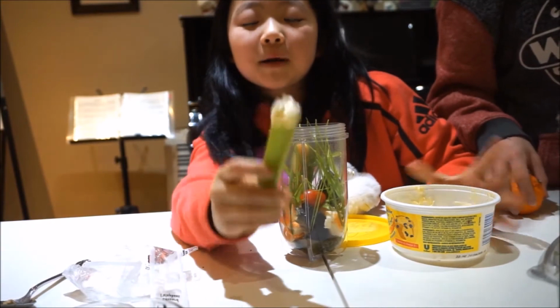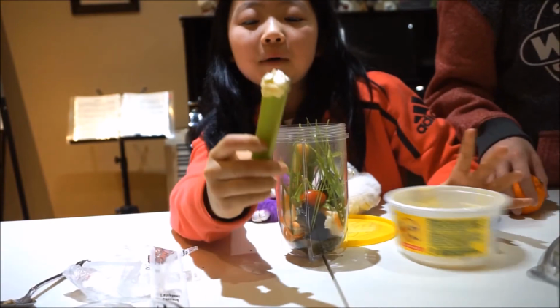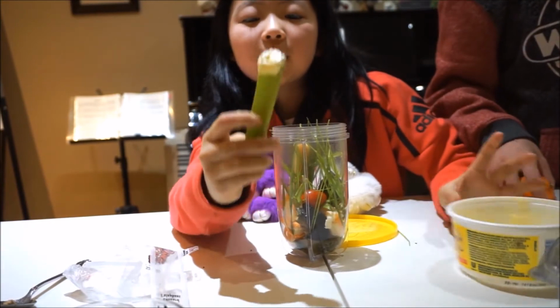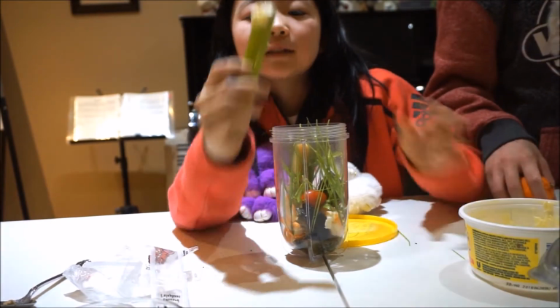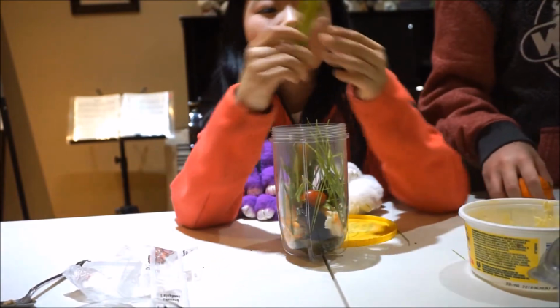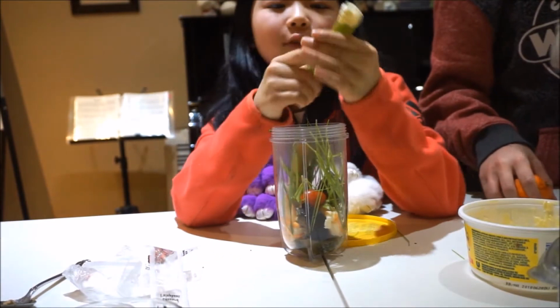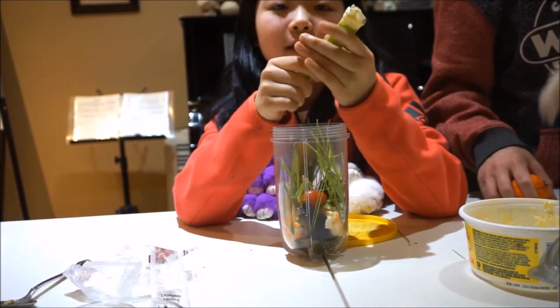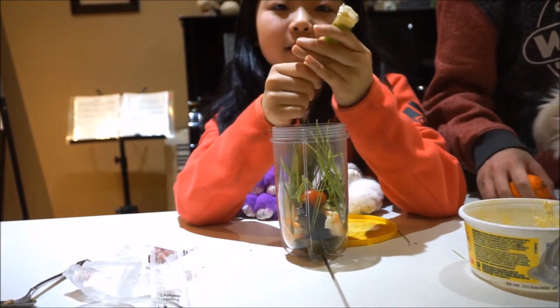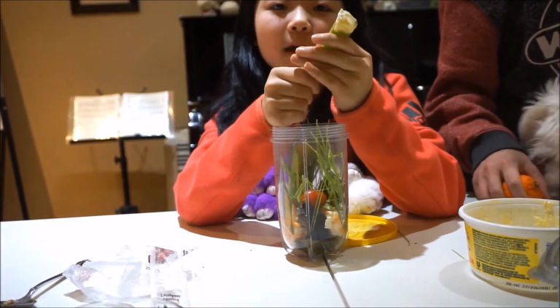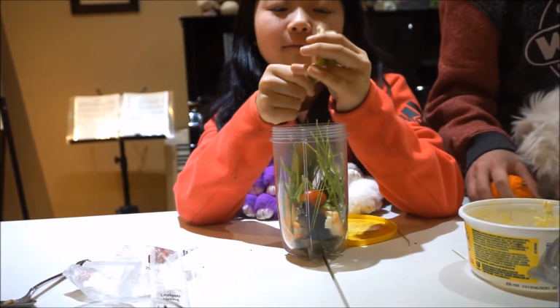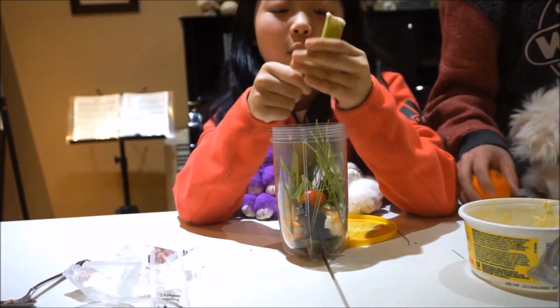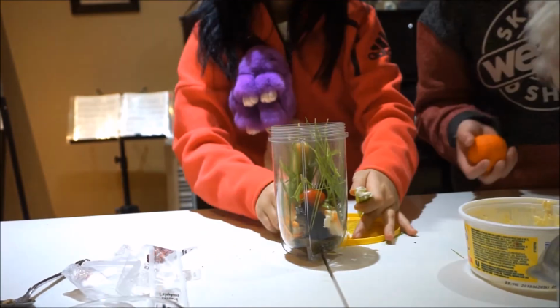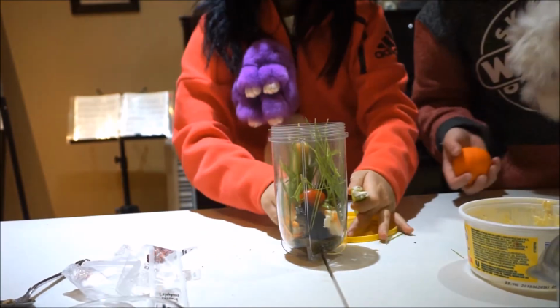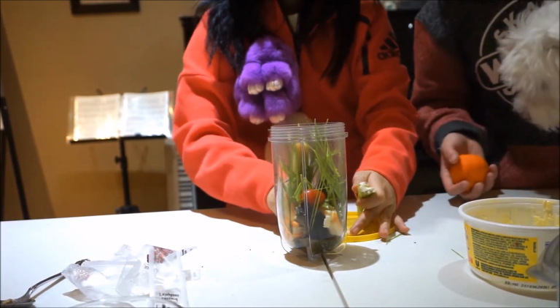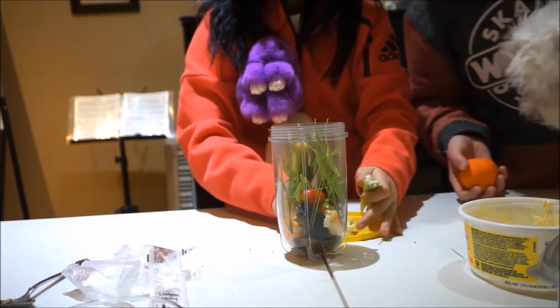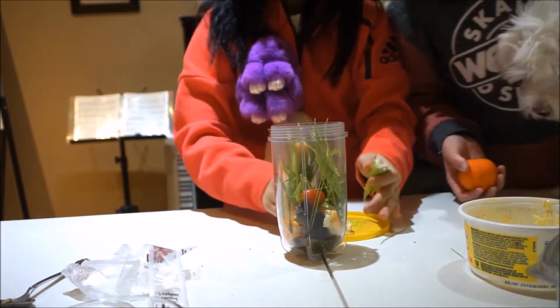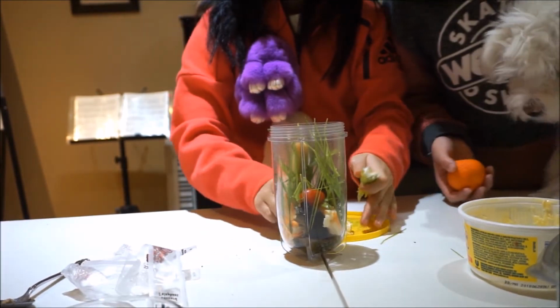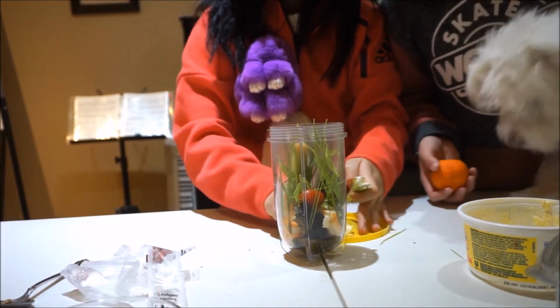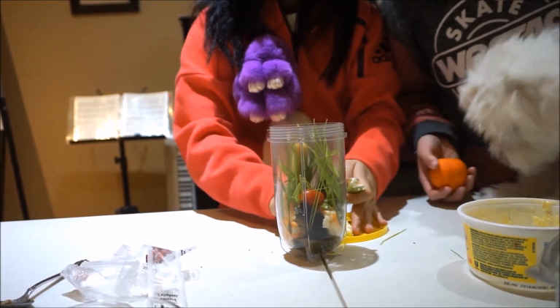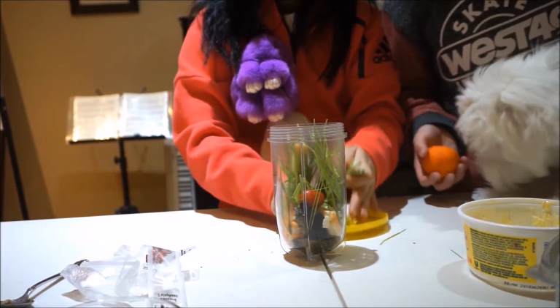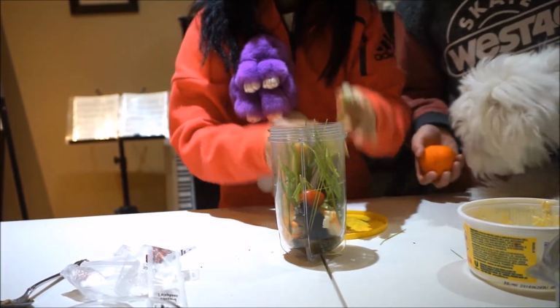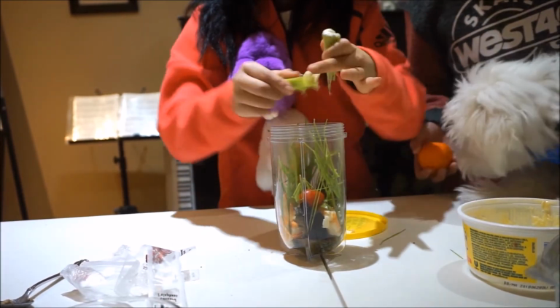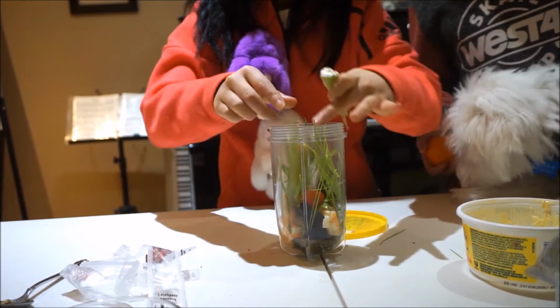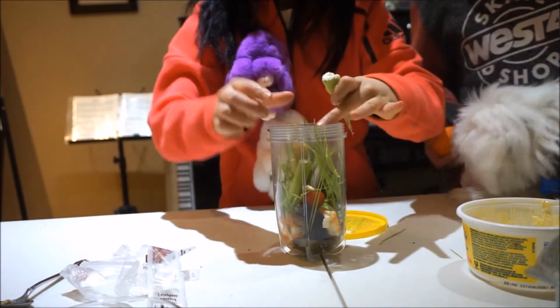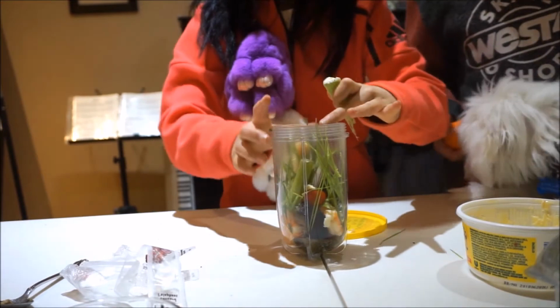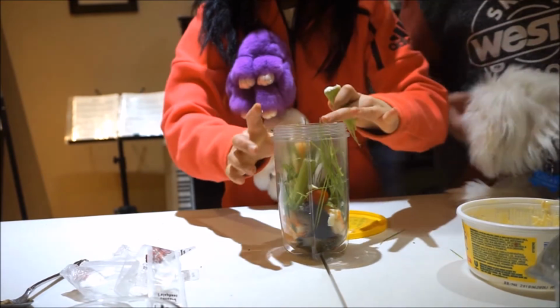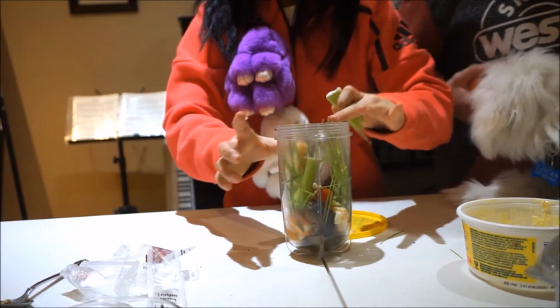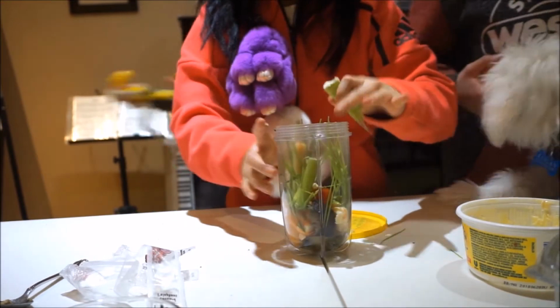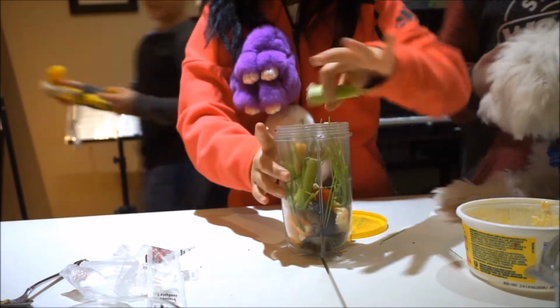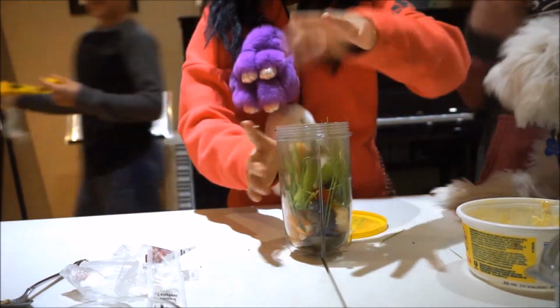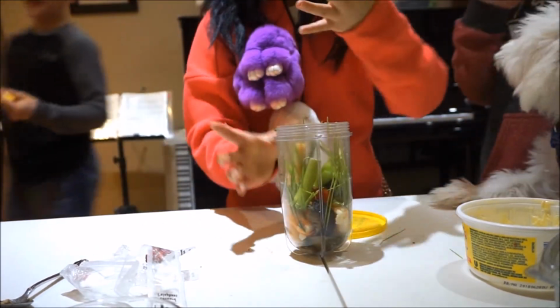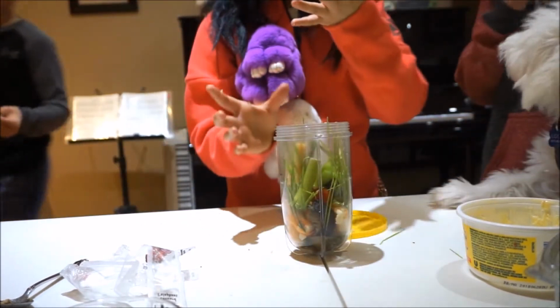We're putting butter and celery in, pretty much. Wait, I got two barf bags here — just so we don't barf.